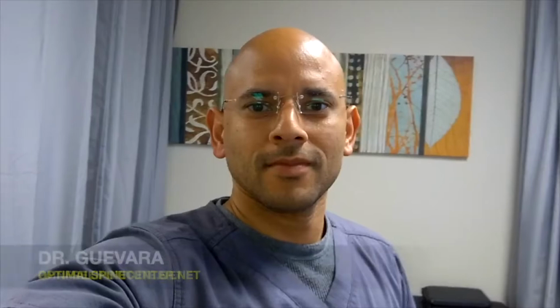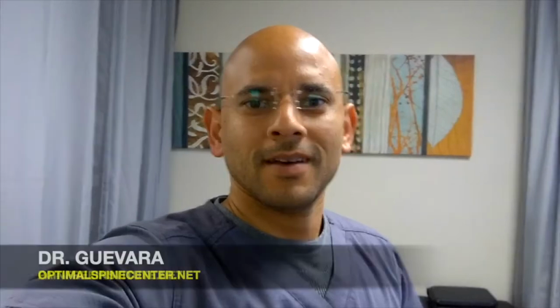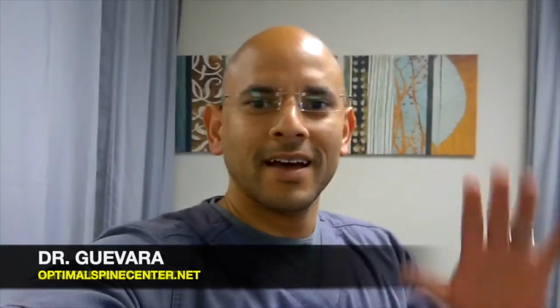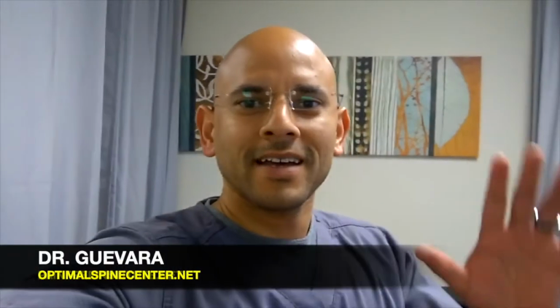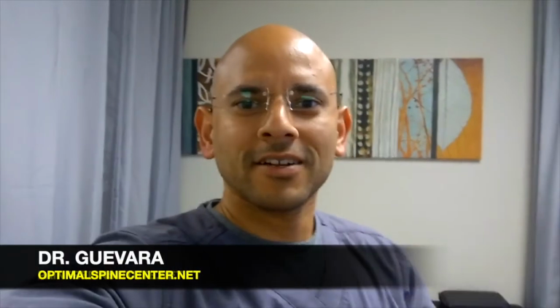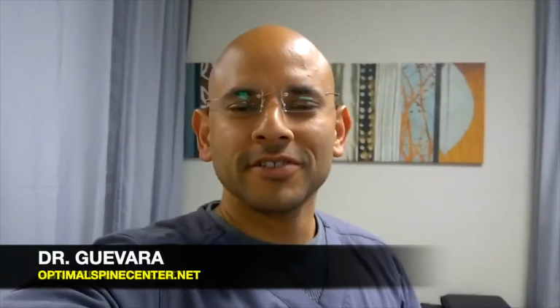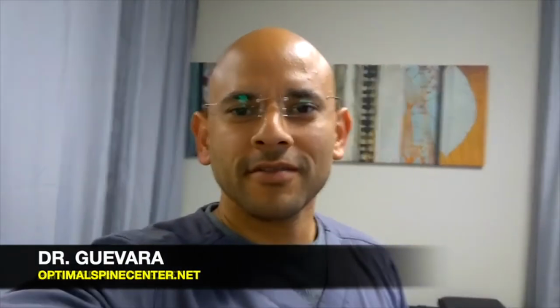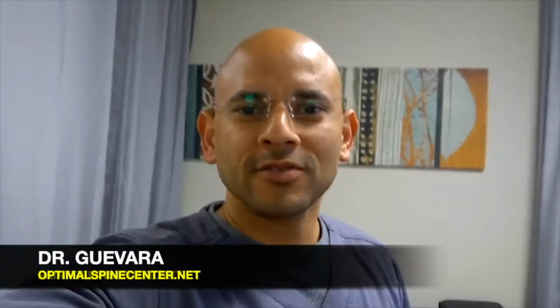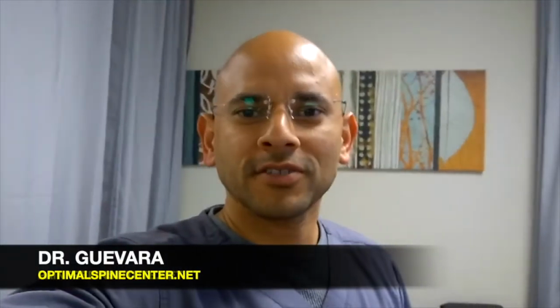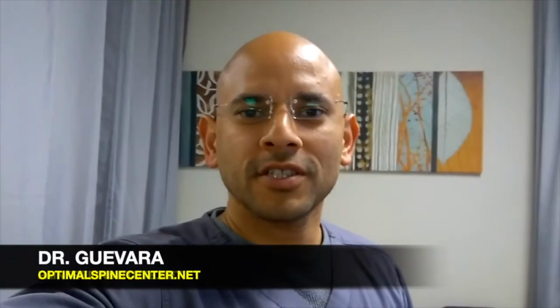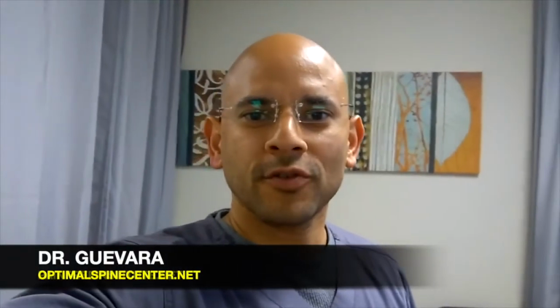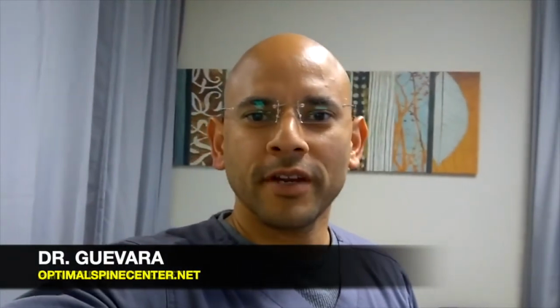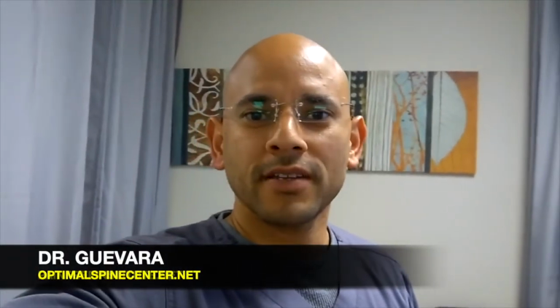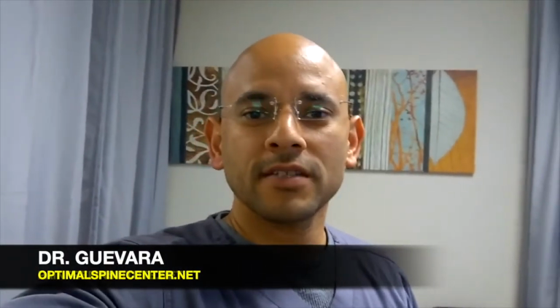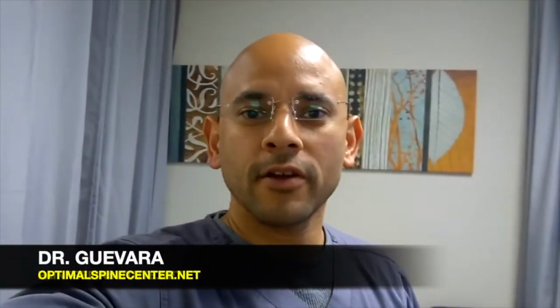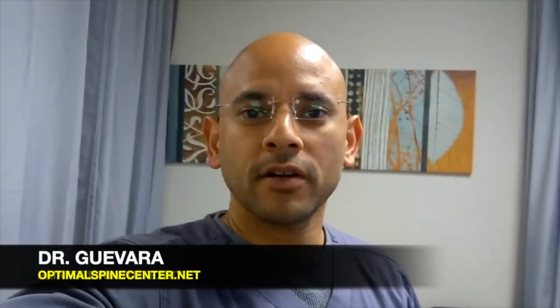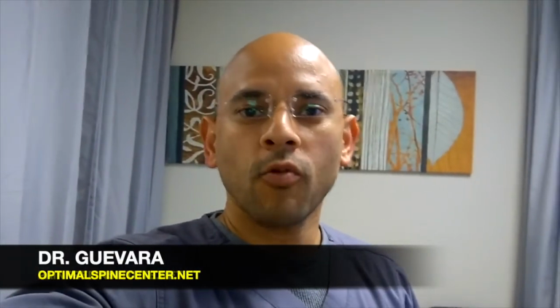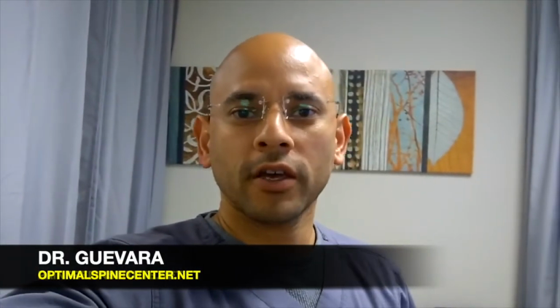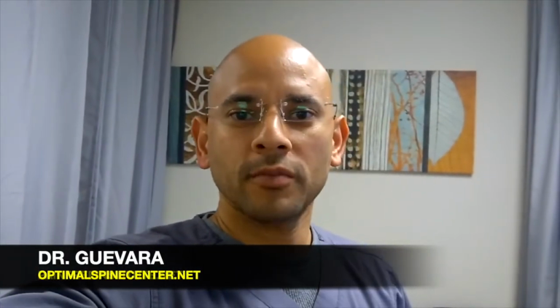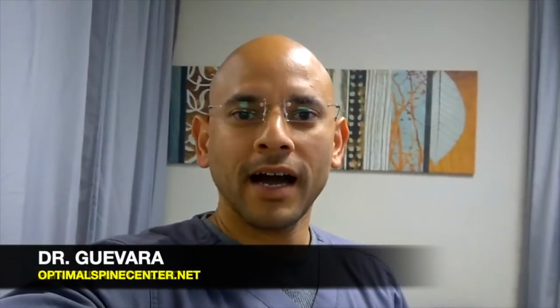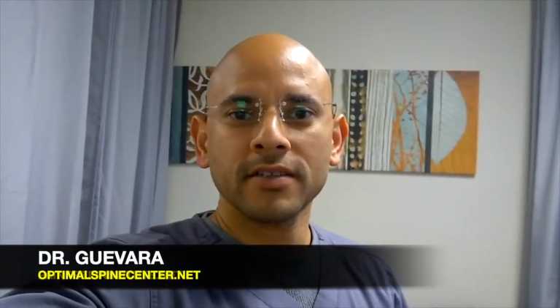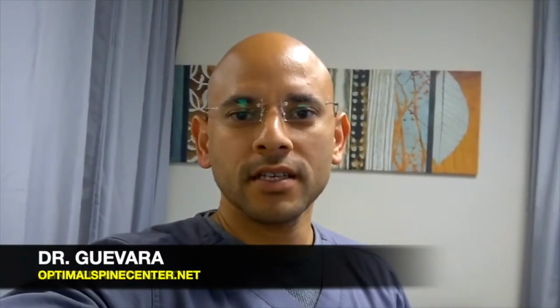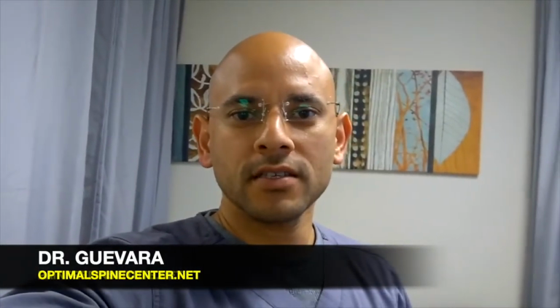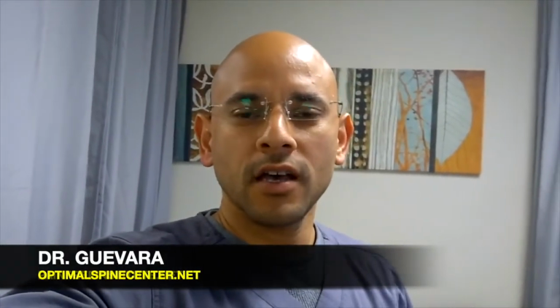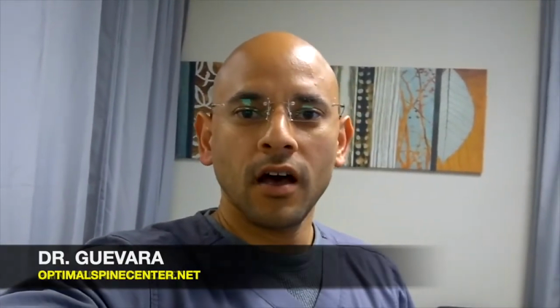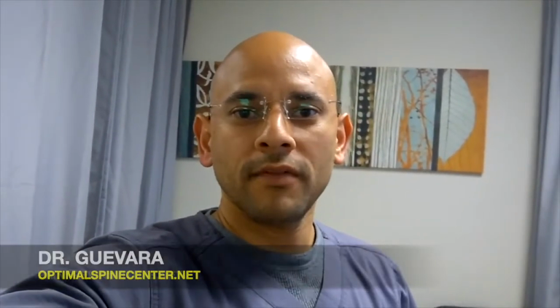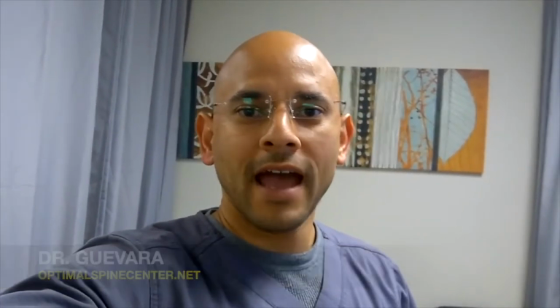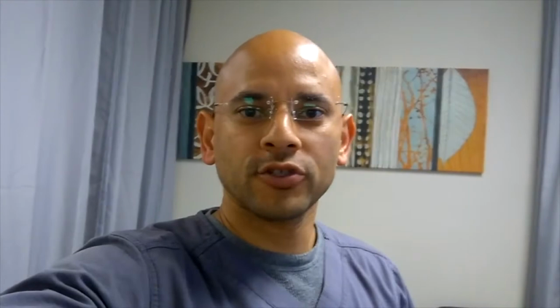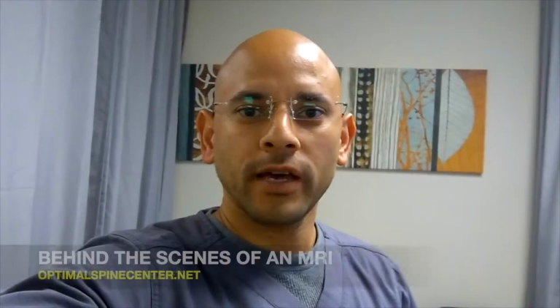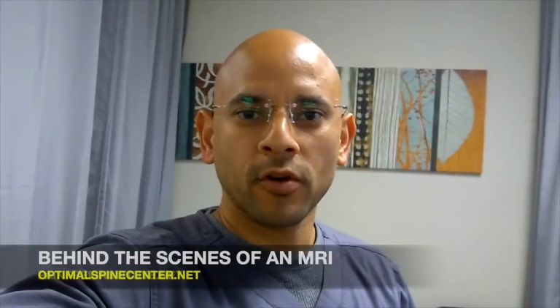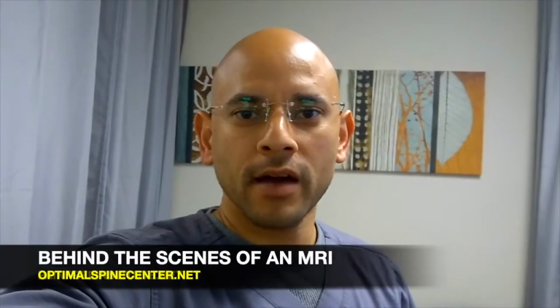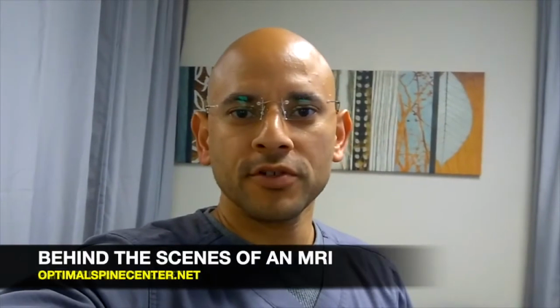Hey guys, Dr. G here. Thanks for watching this short video. In today's video, I'm going to walk you behind the scenes of an actual MRI machine.